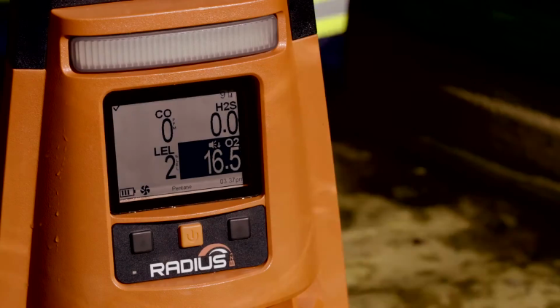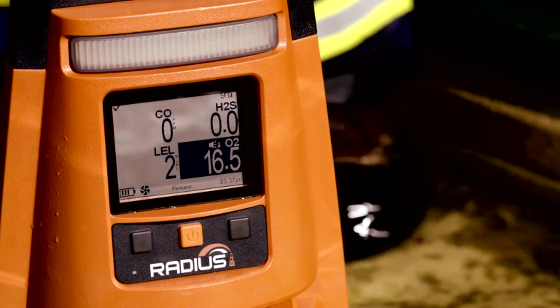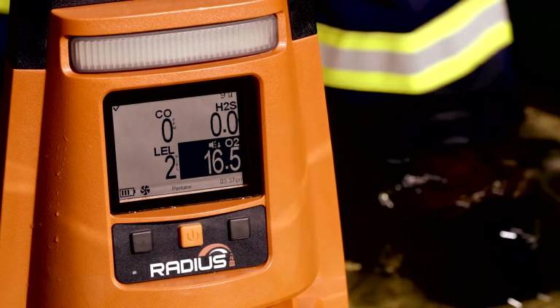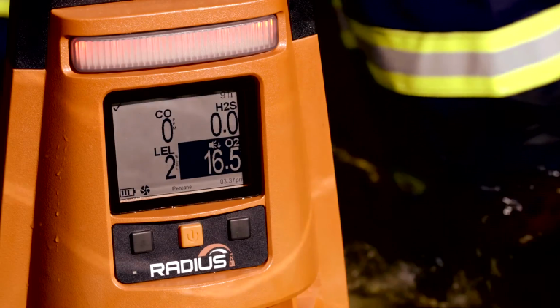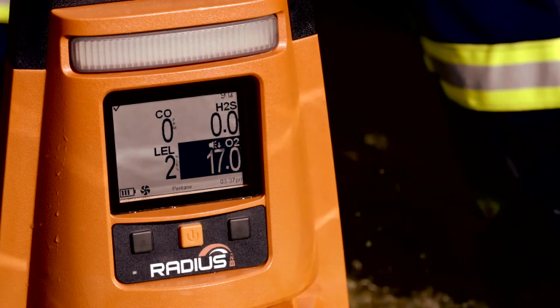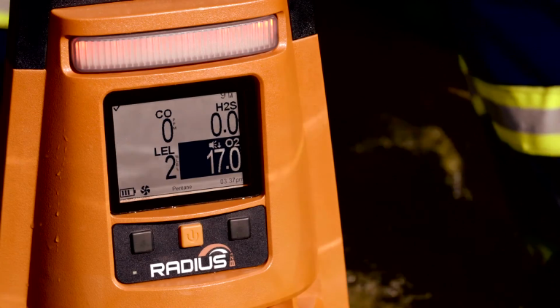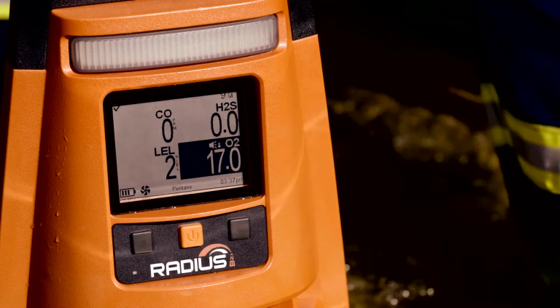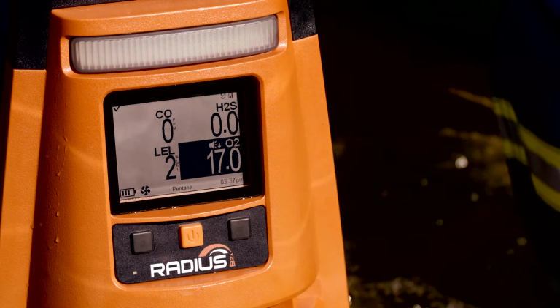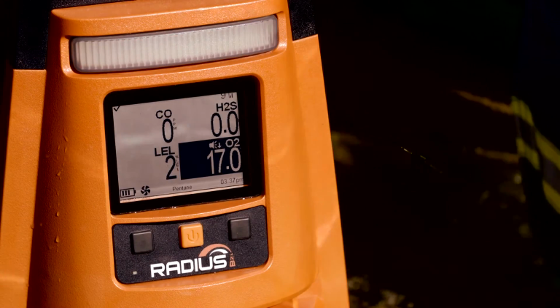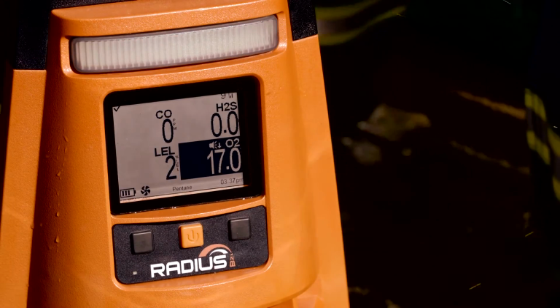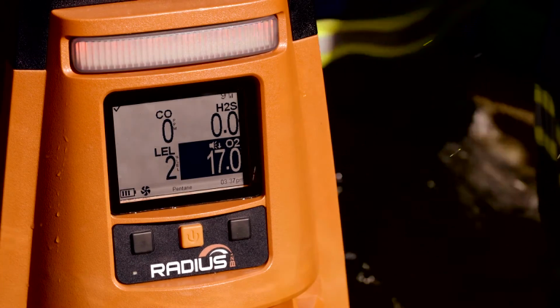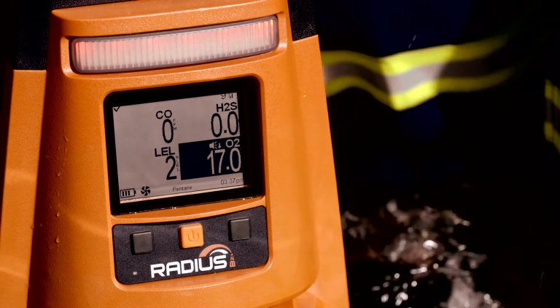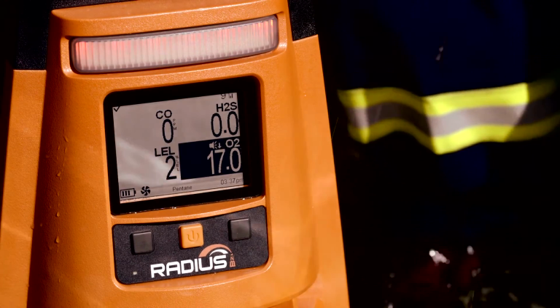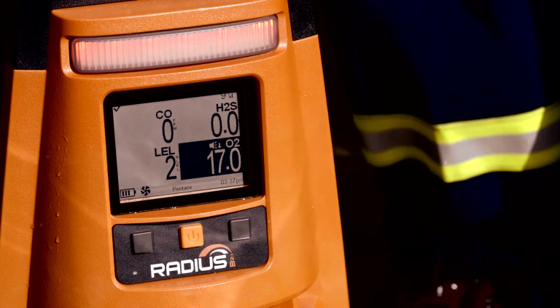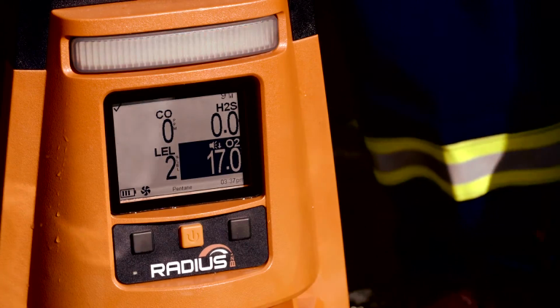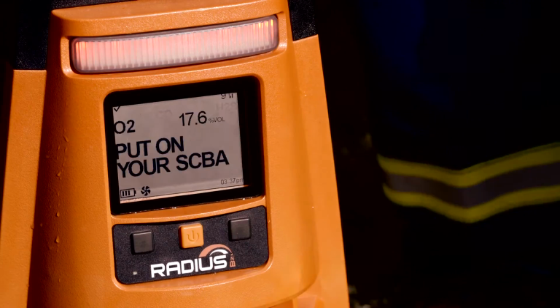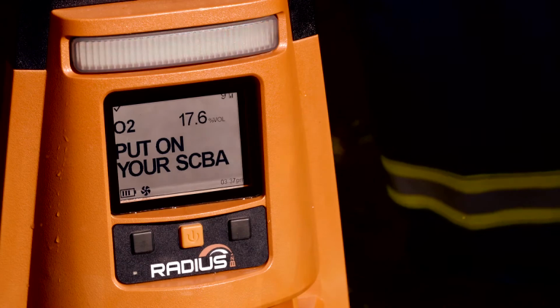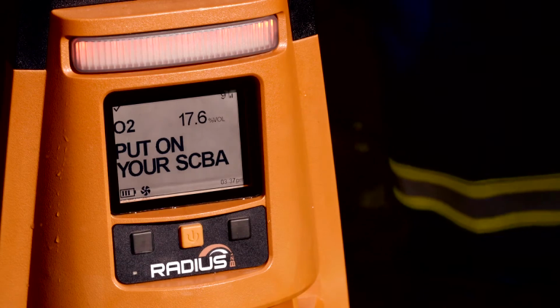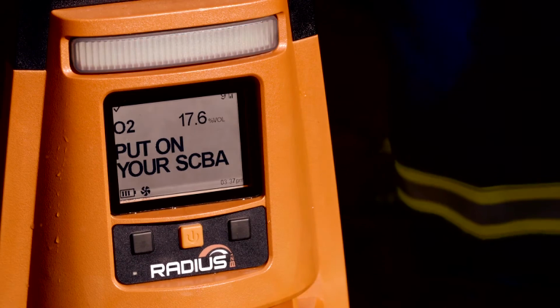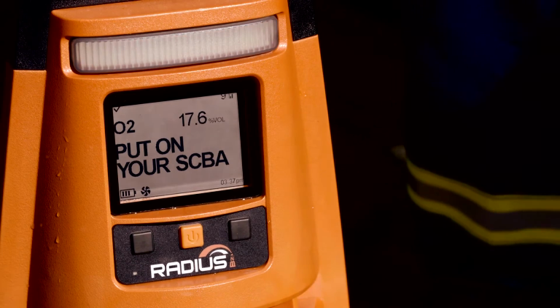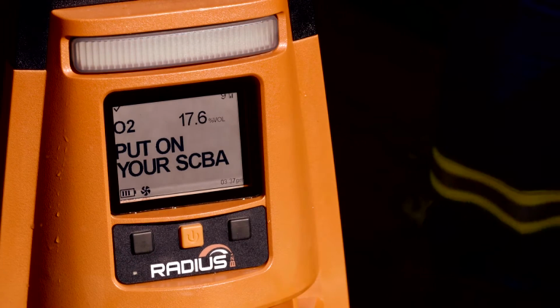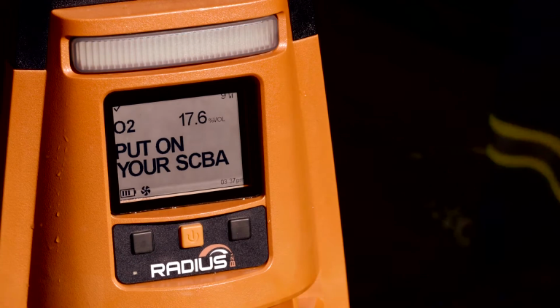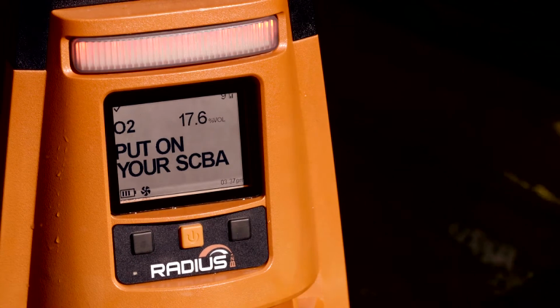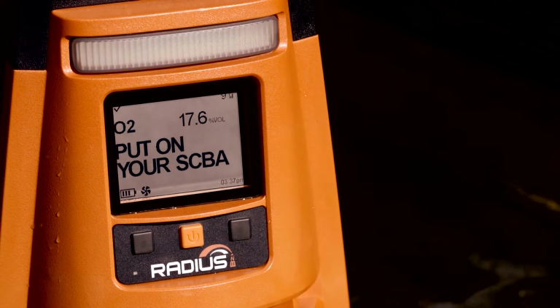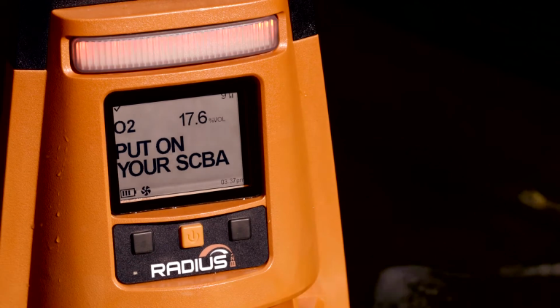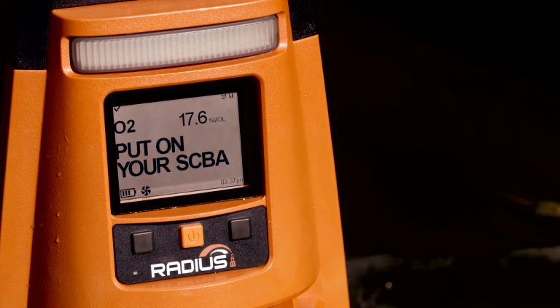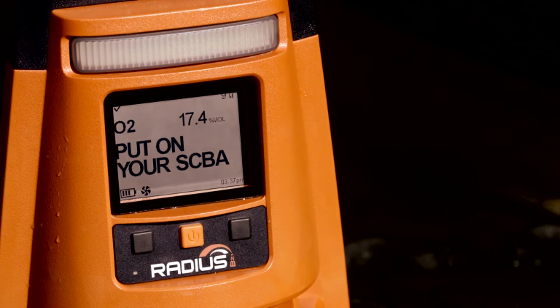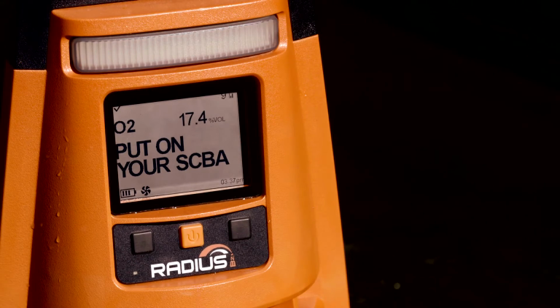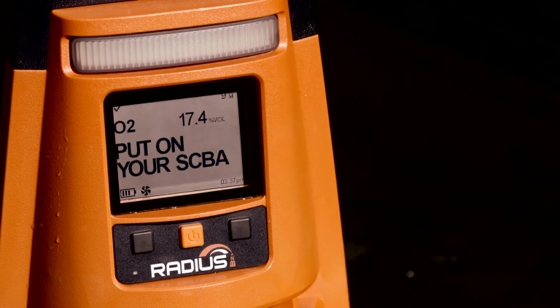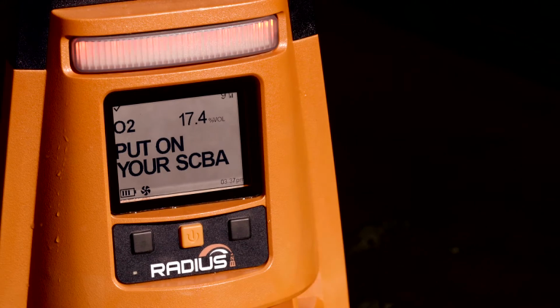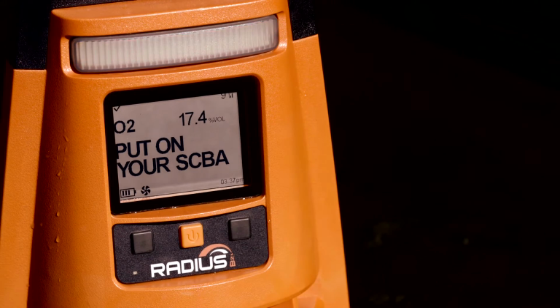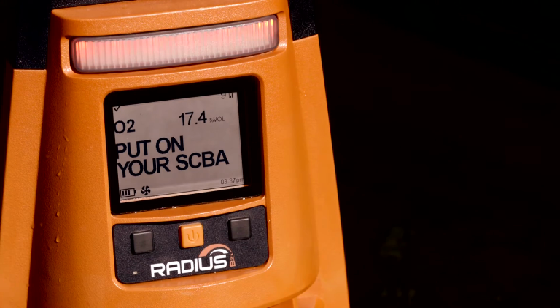See what the RADIUS is communicating from a safe distance, thanks to an extra-large sunlight-readable display.